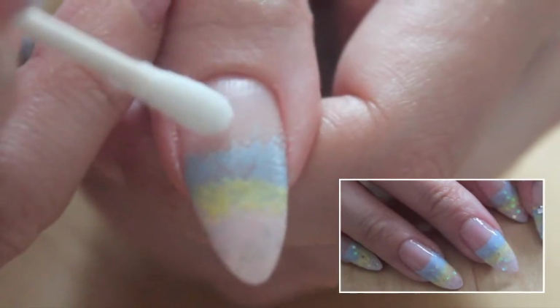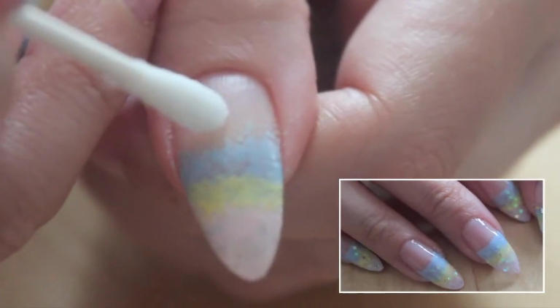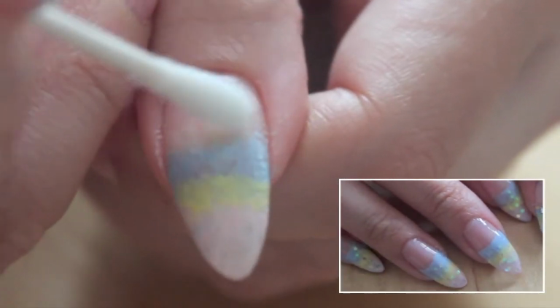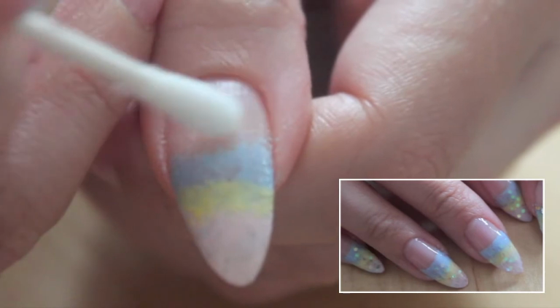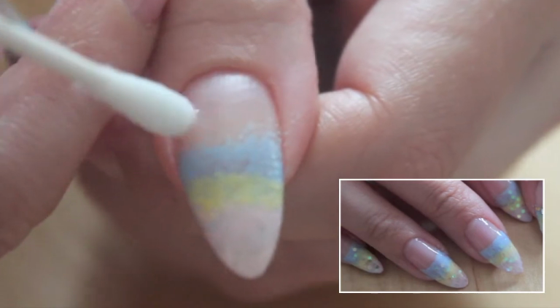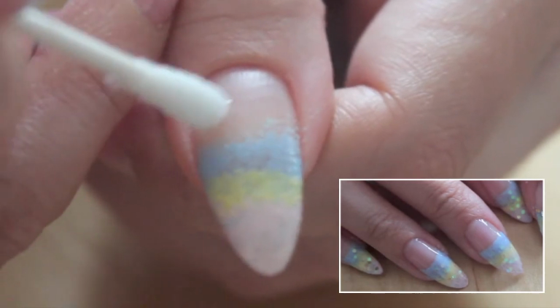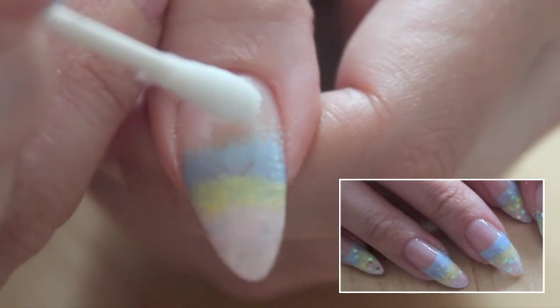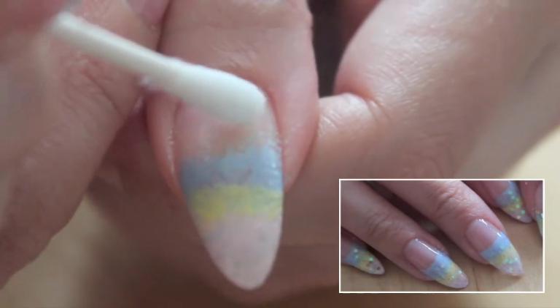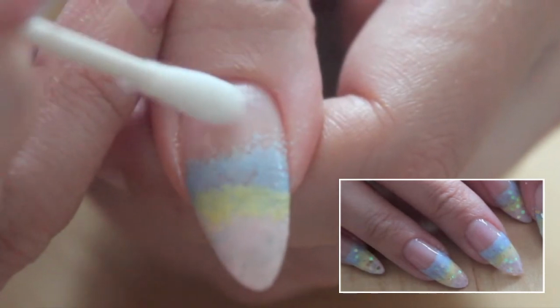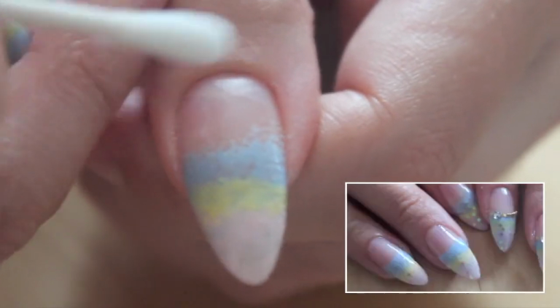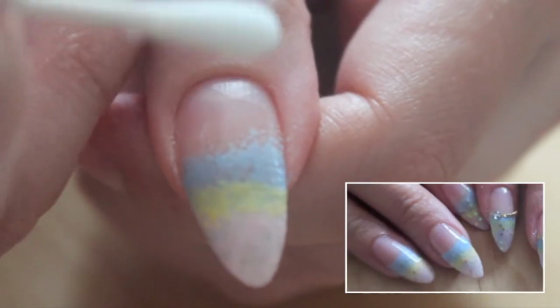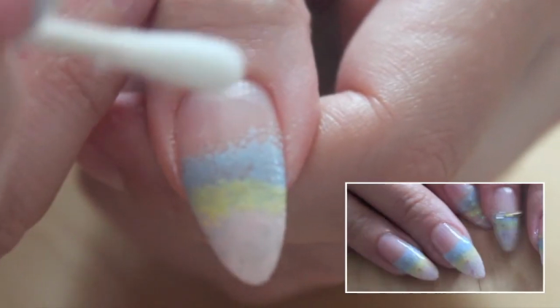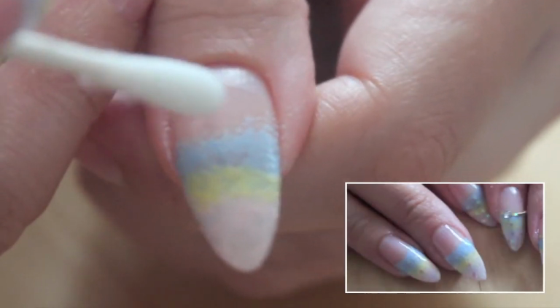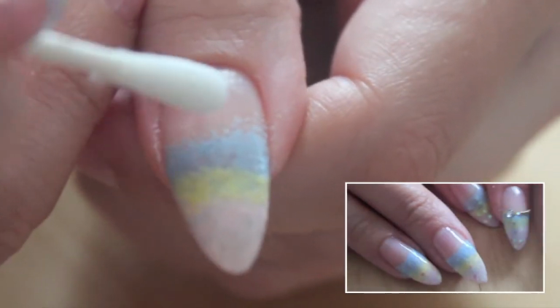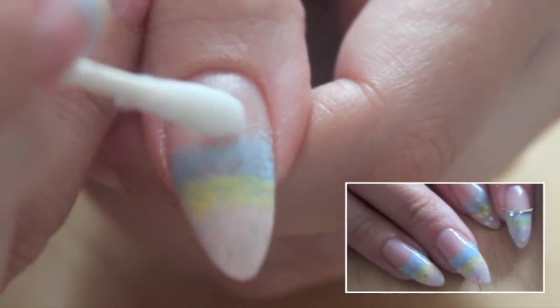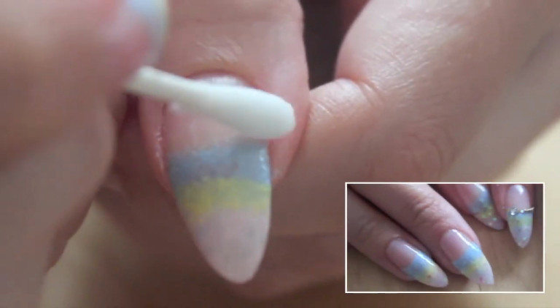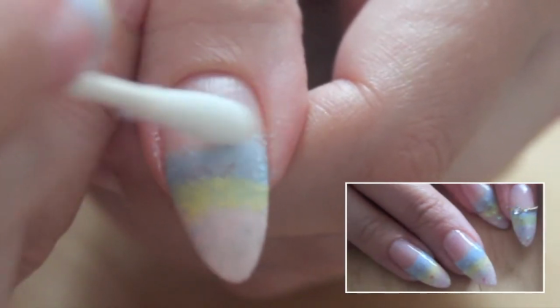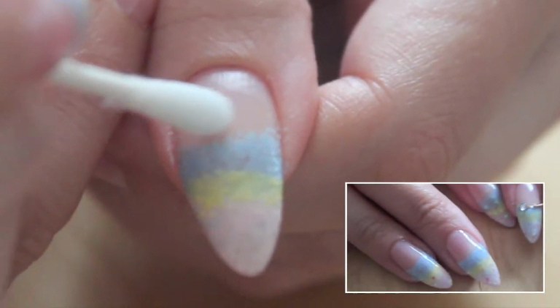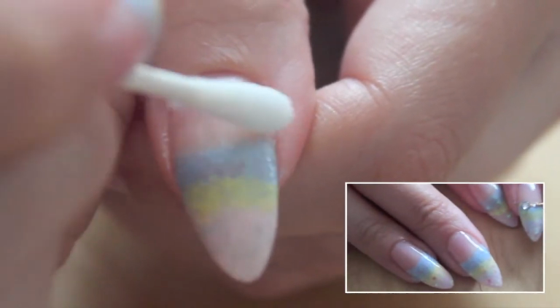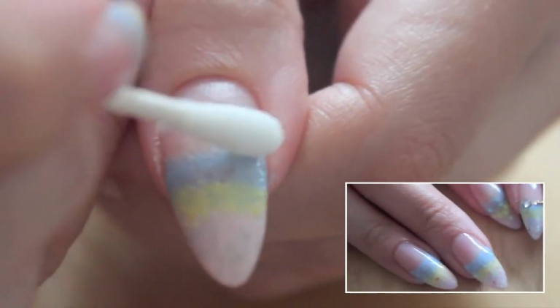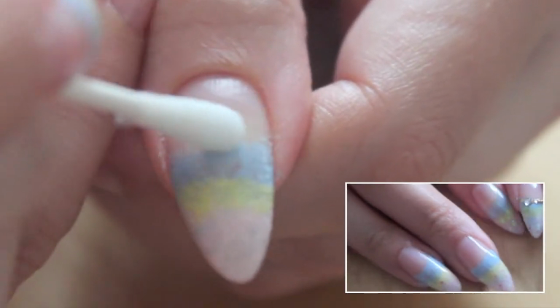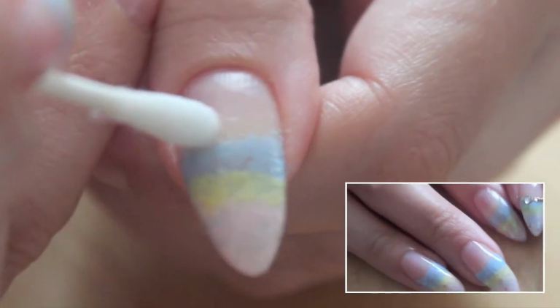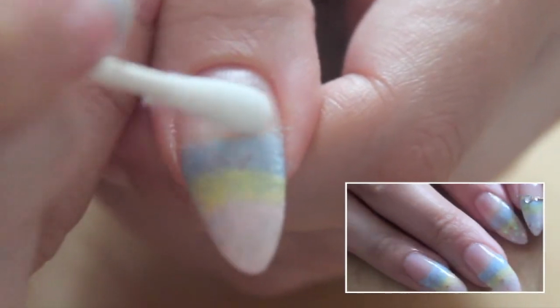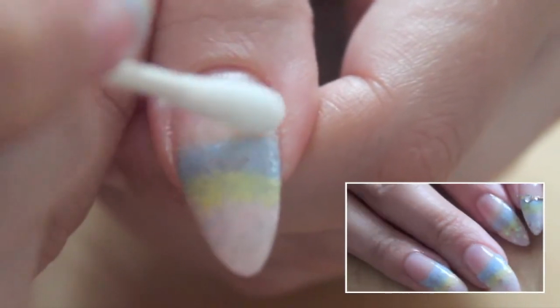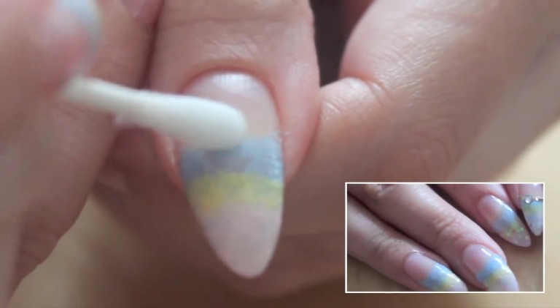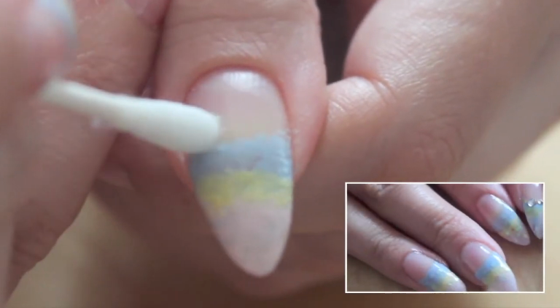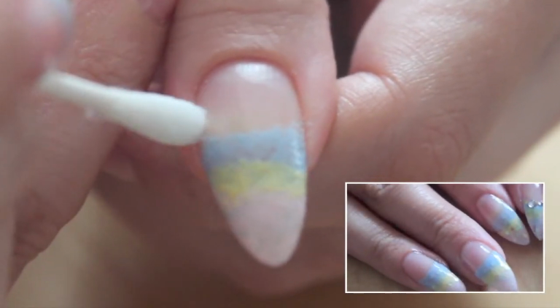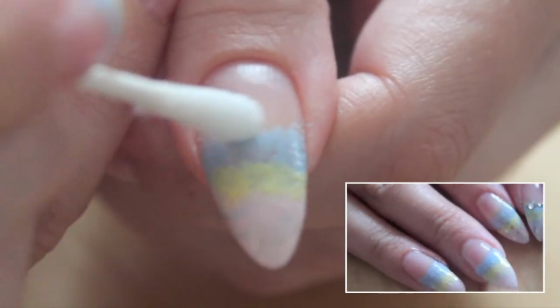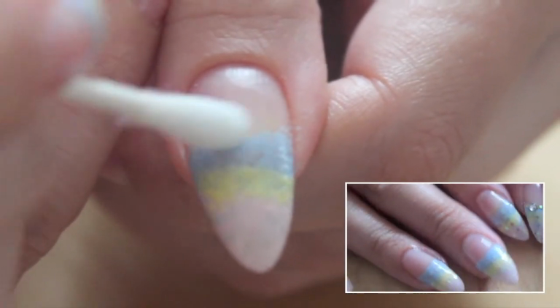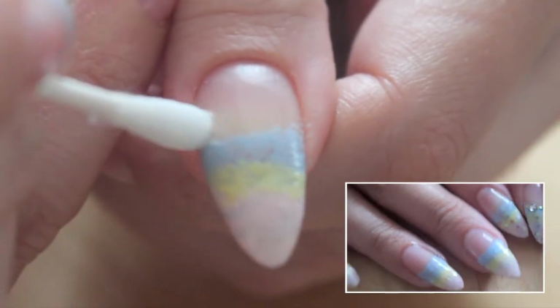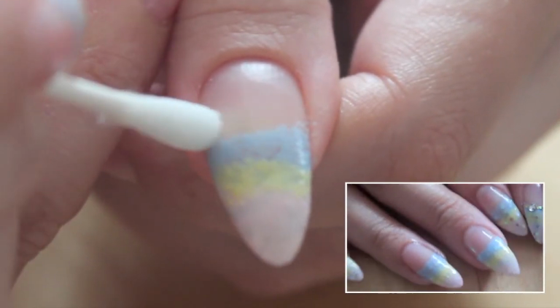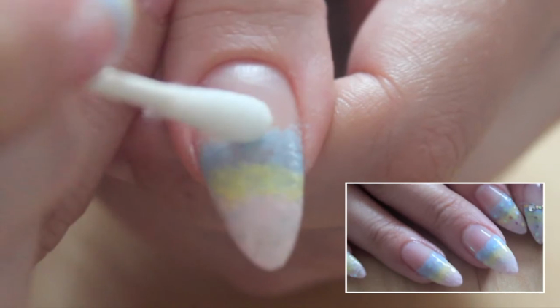Dip a q-tip into nail polish remover and create a clean smile line with it.